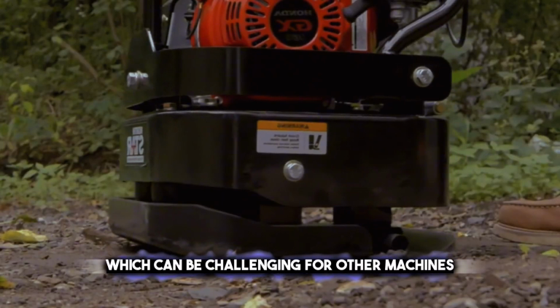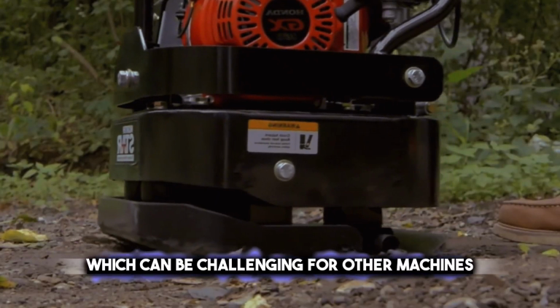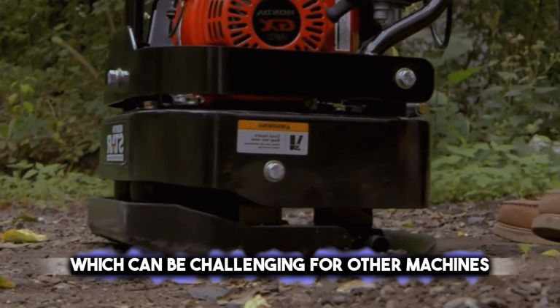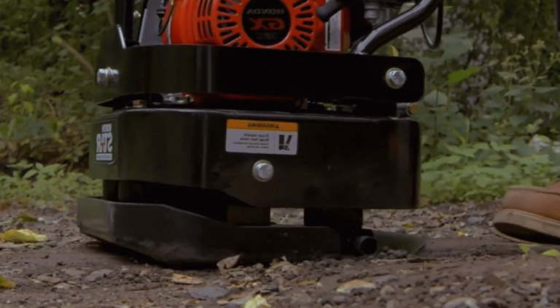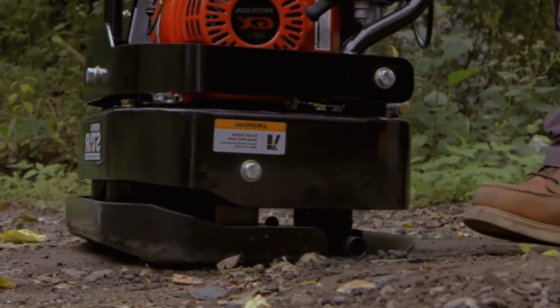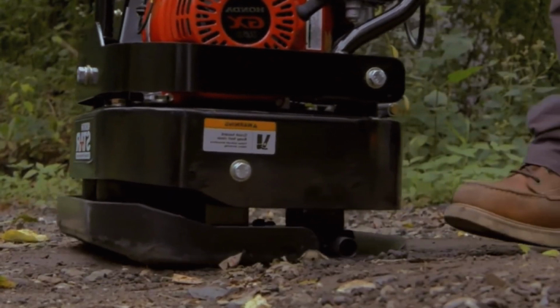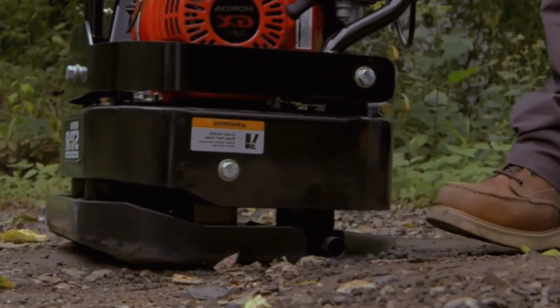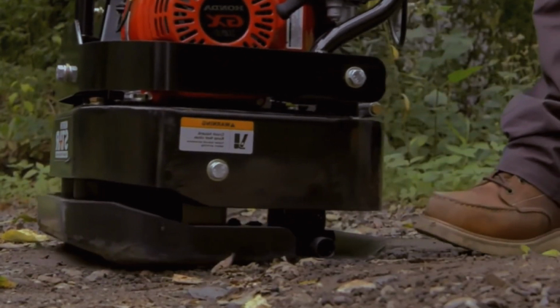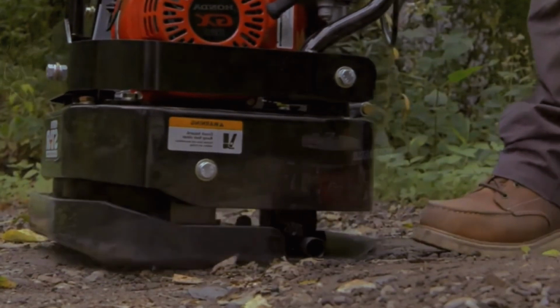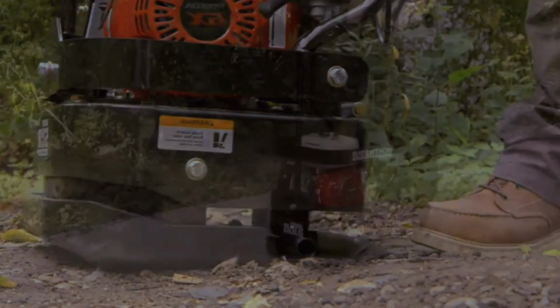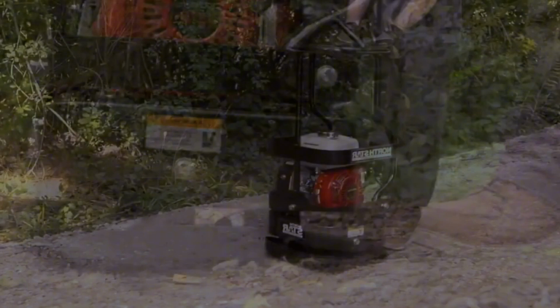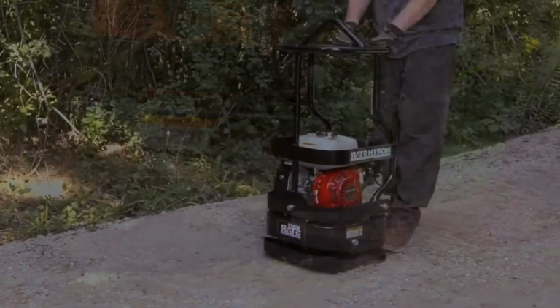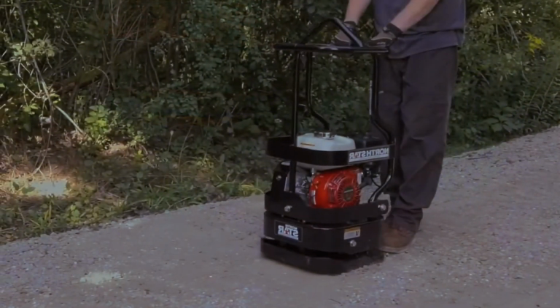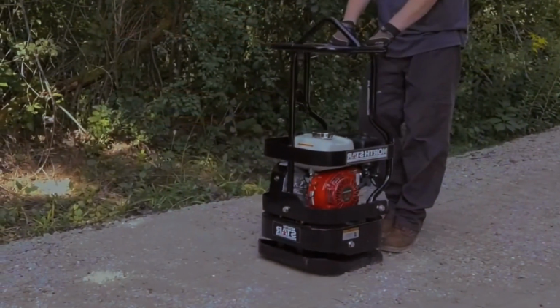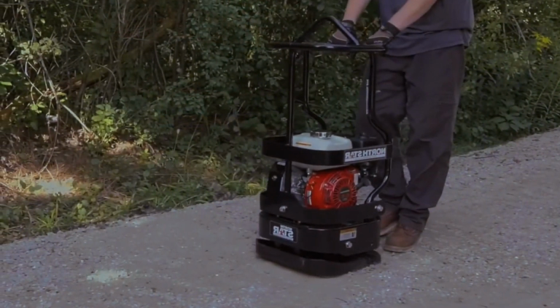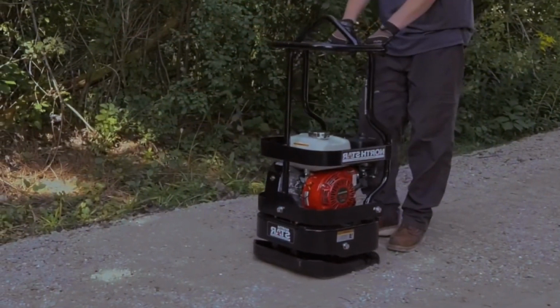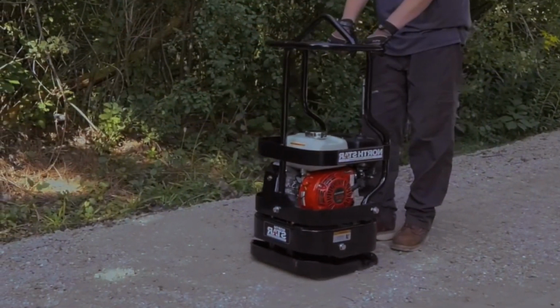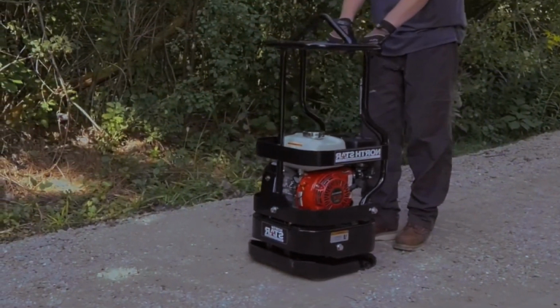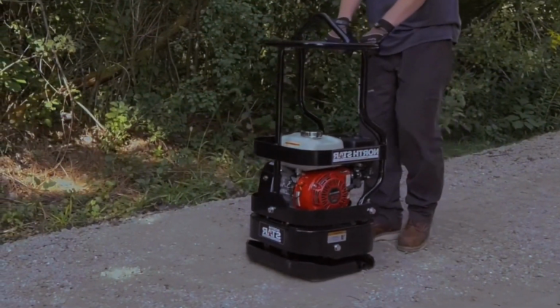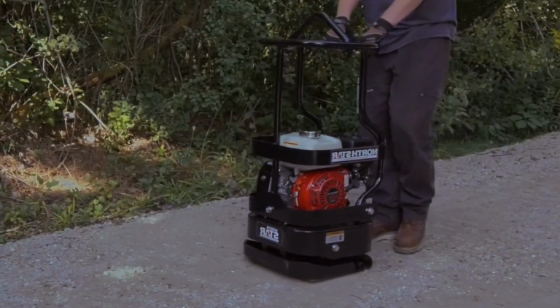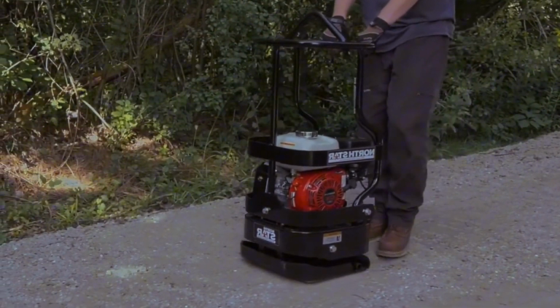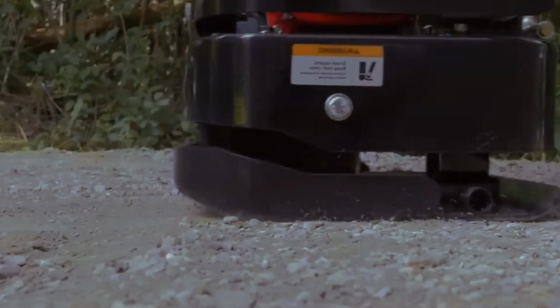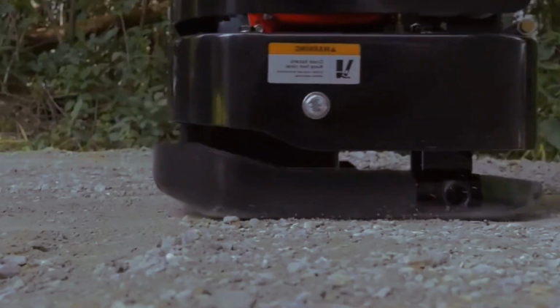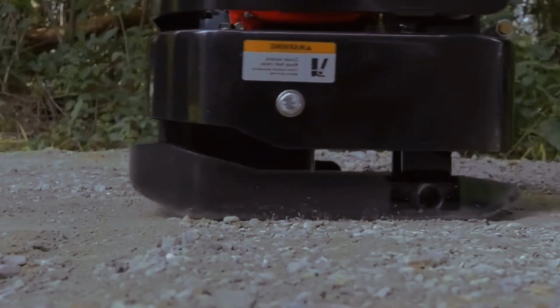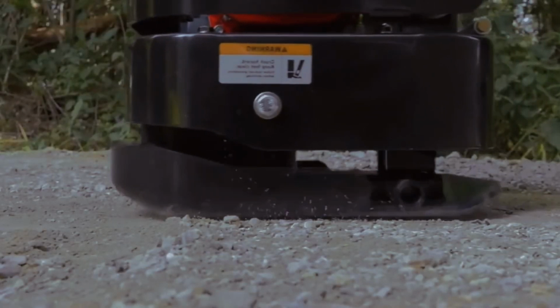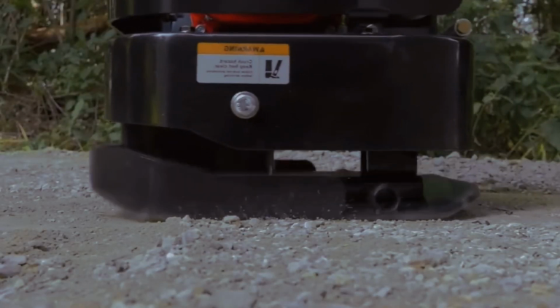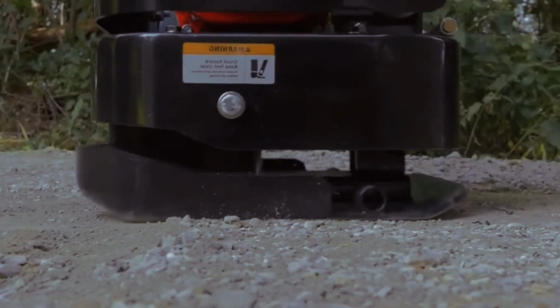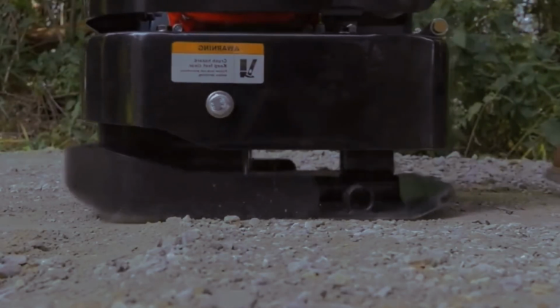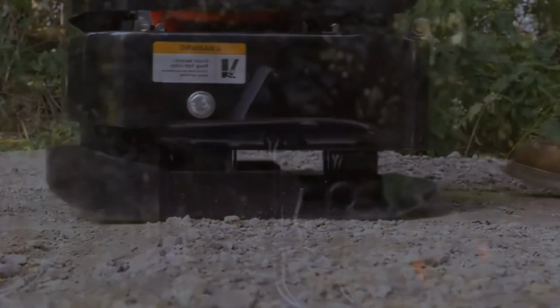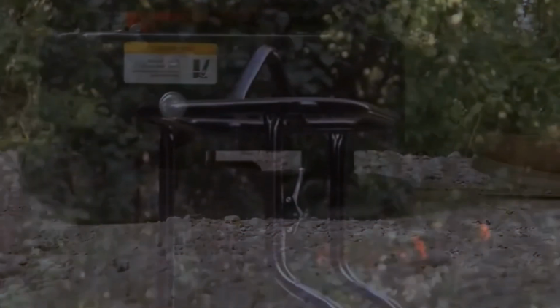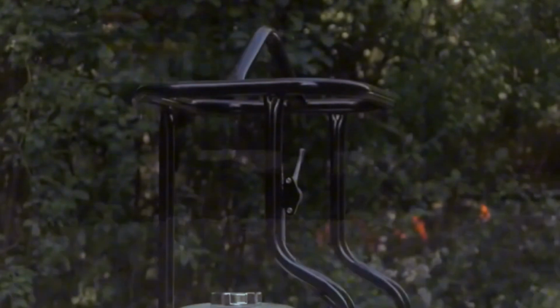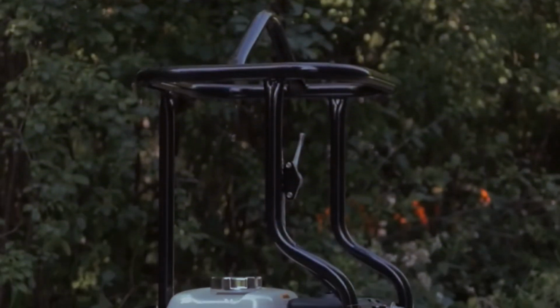Moreover, rammer compactors excel in compacting around pipes, columns, or other obstacles.